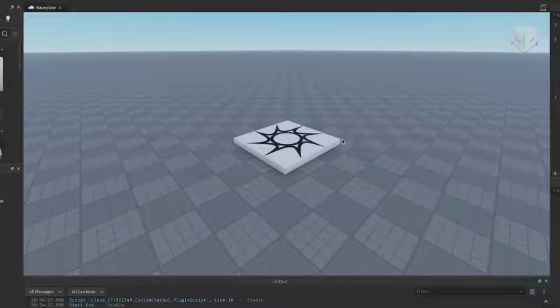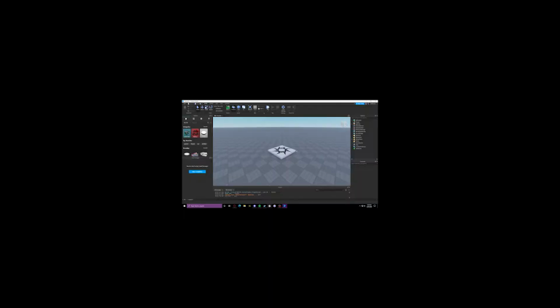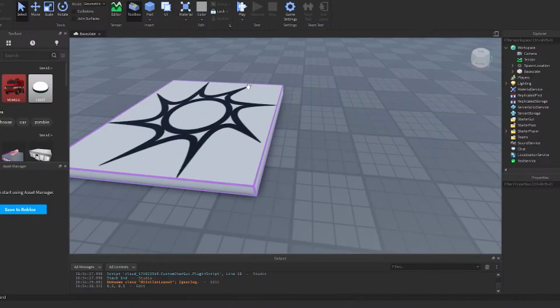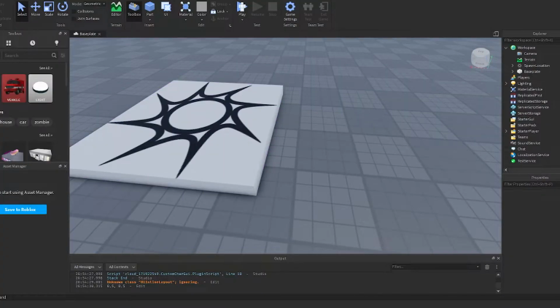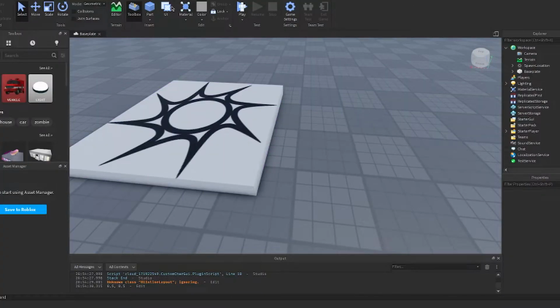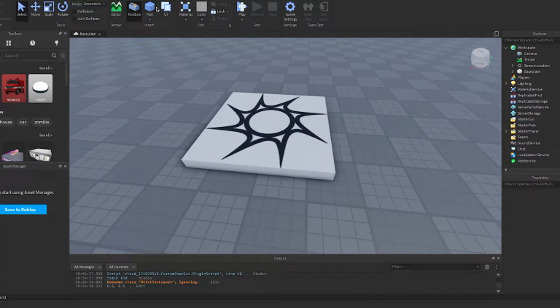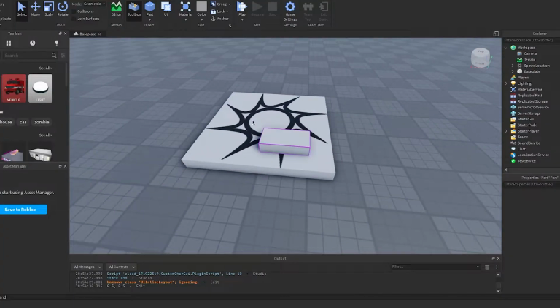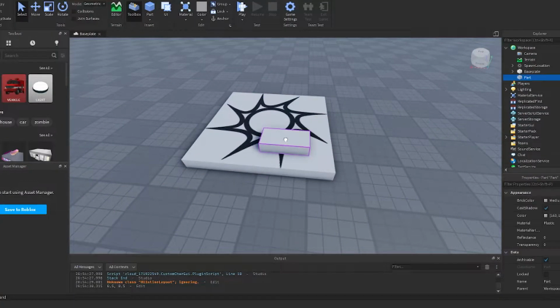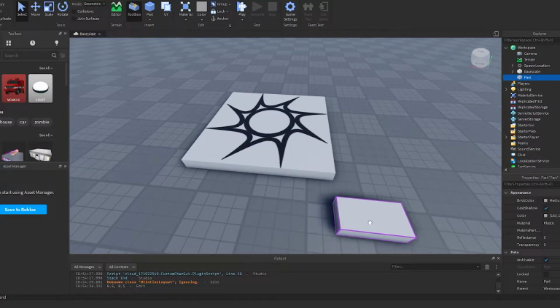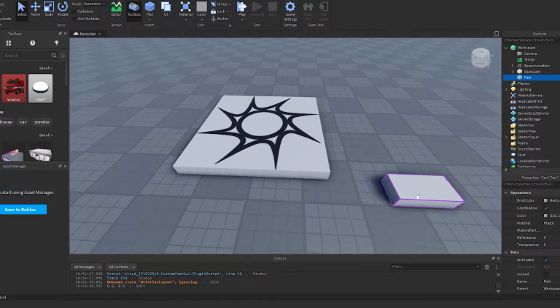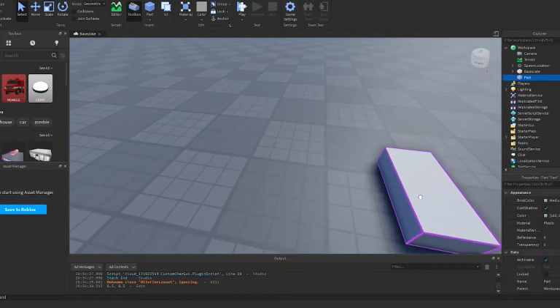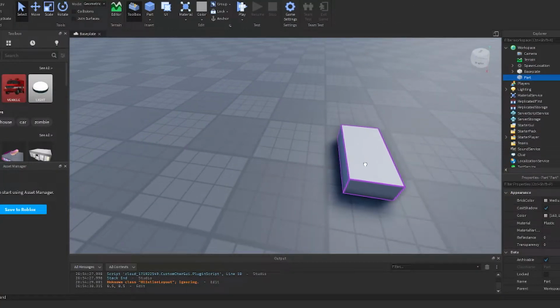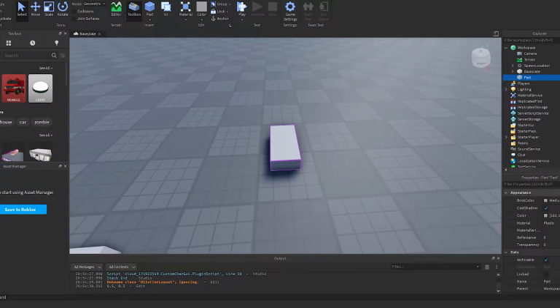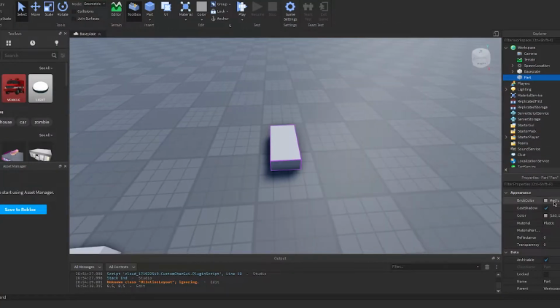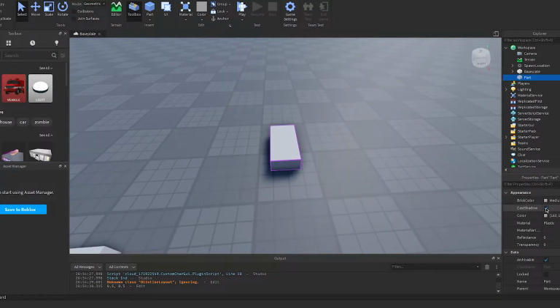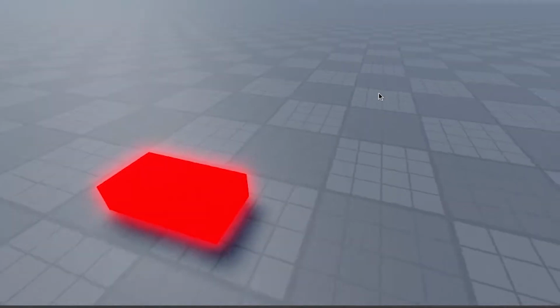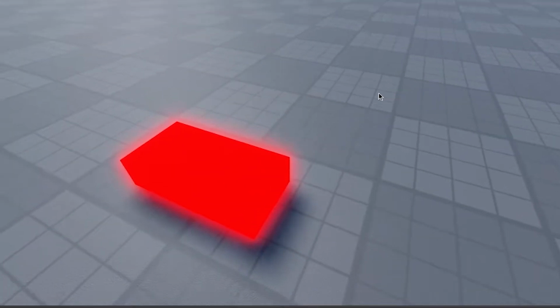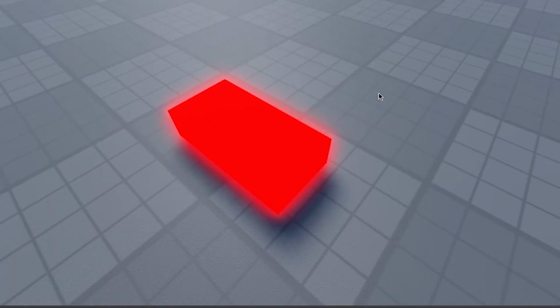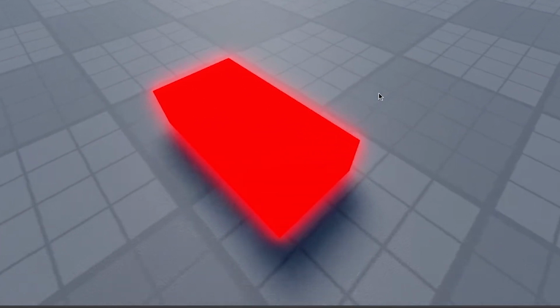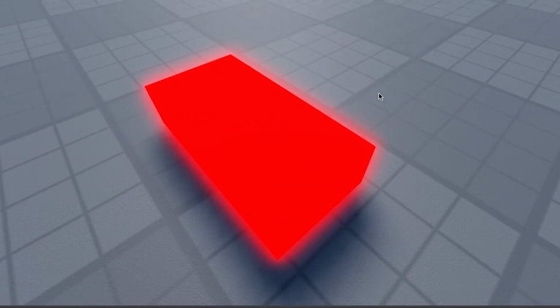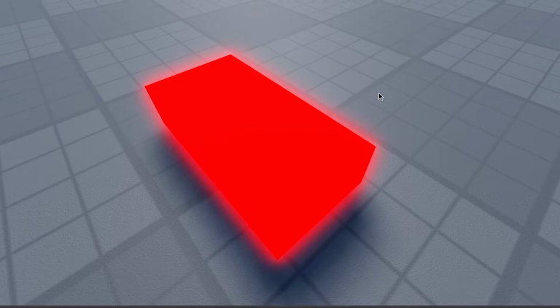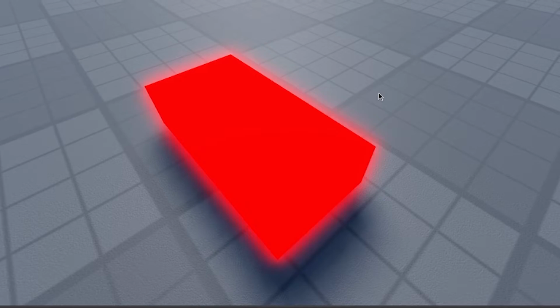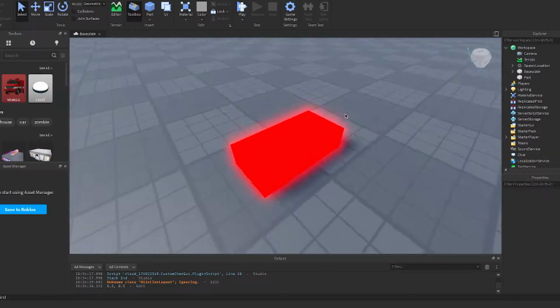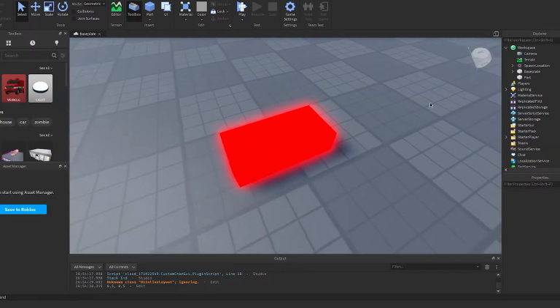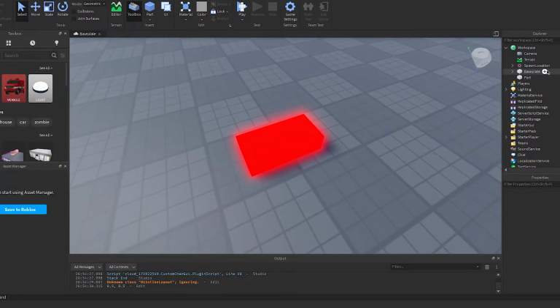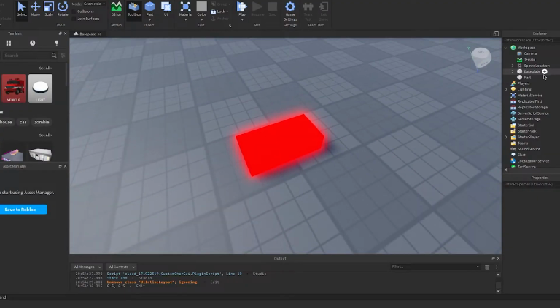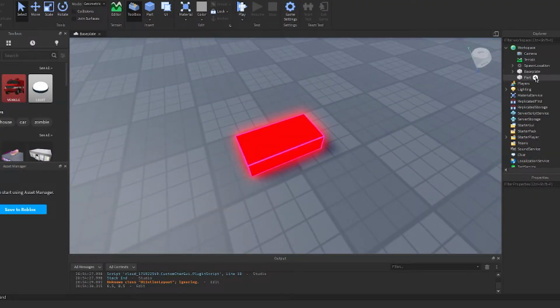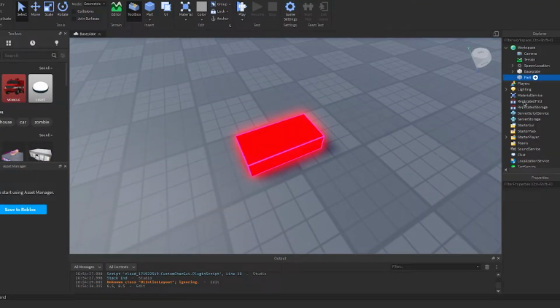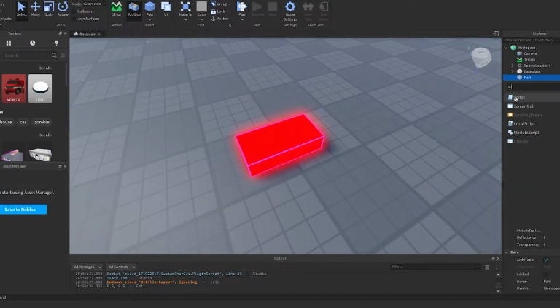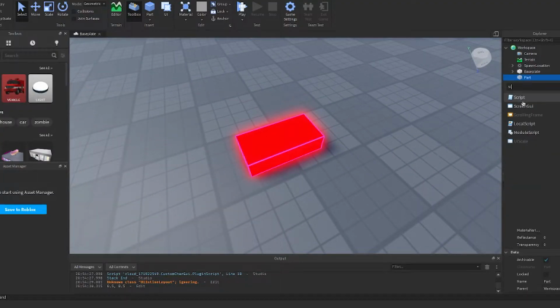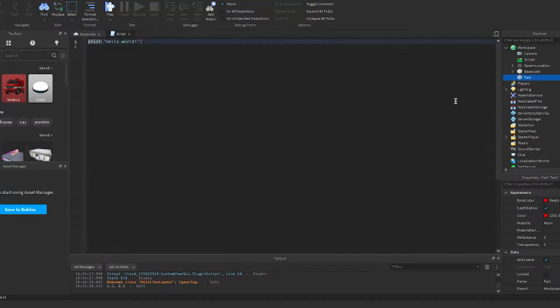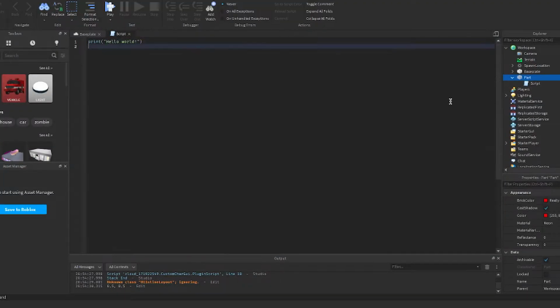First thing I'm gonna do is add a damage block, because you know, make things easier — the evil damage block. I gotta make it actually do stuff.